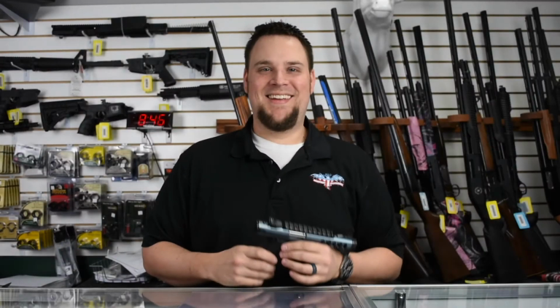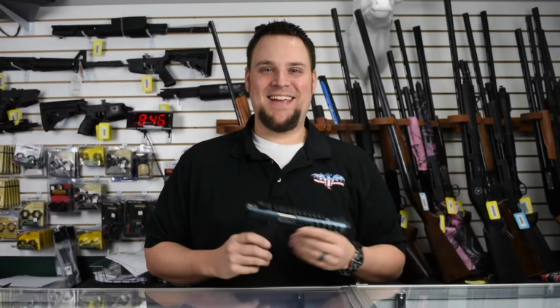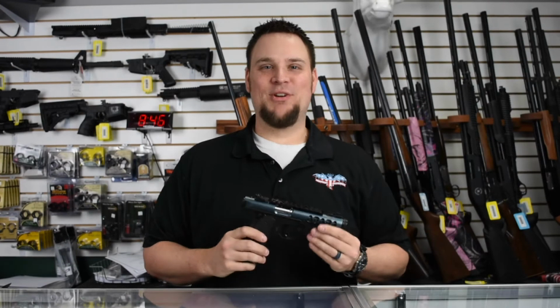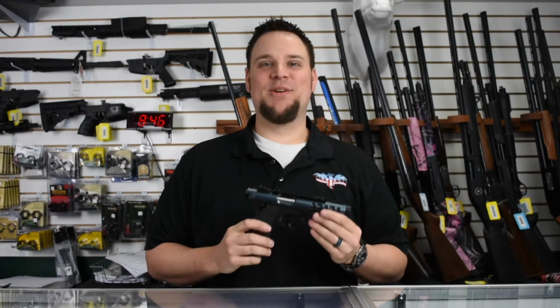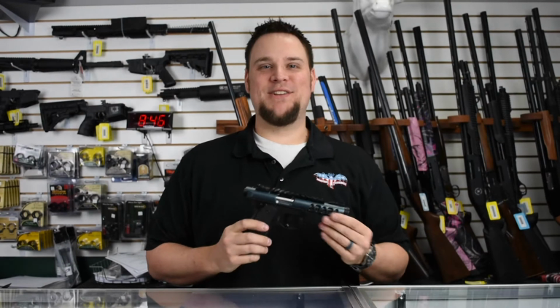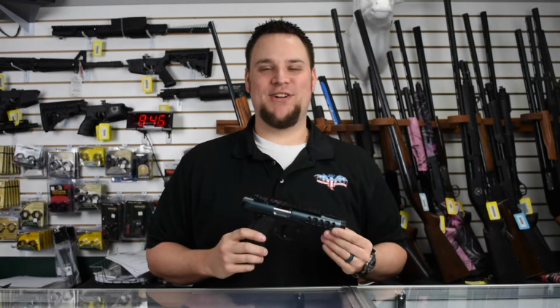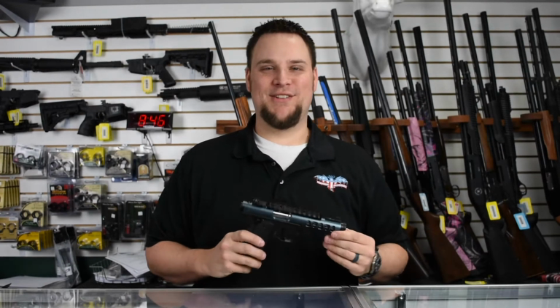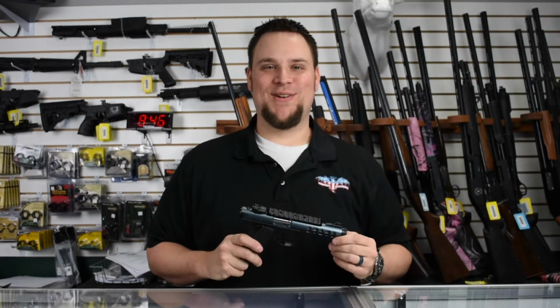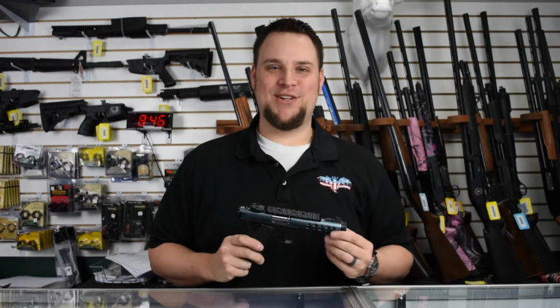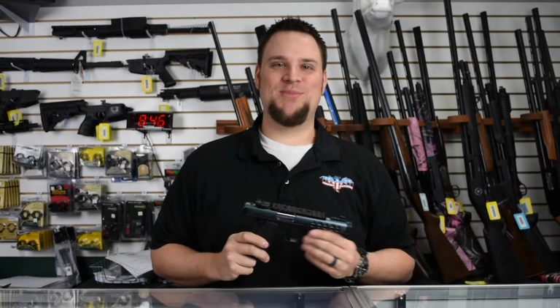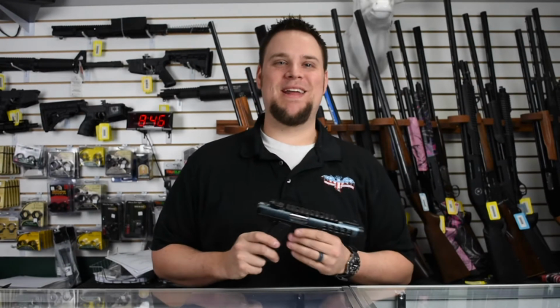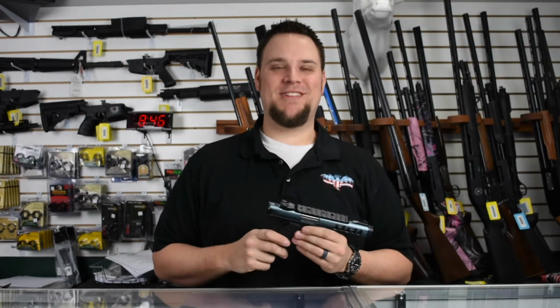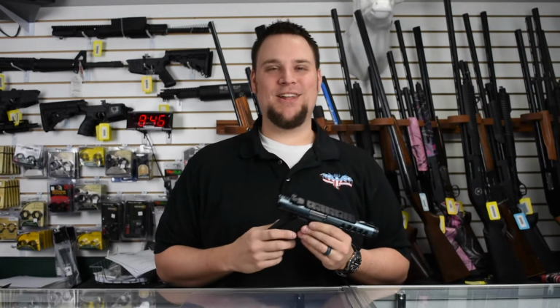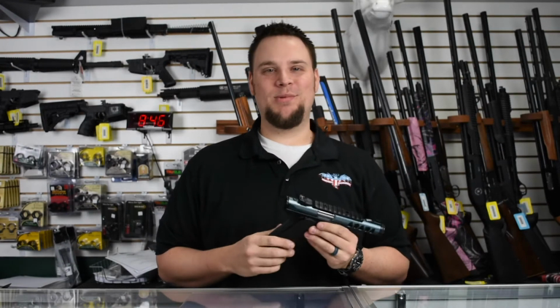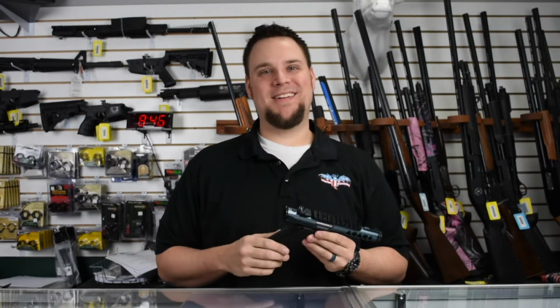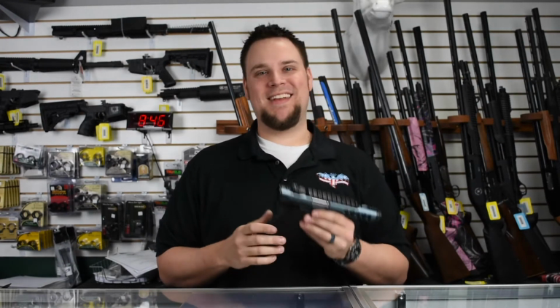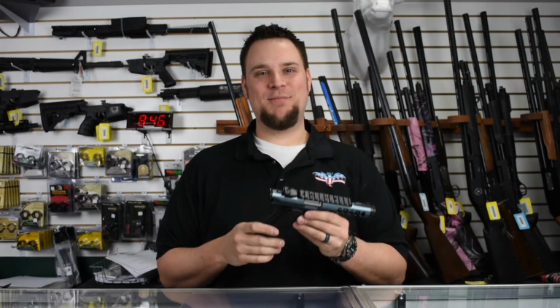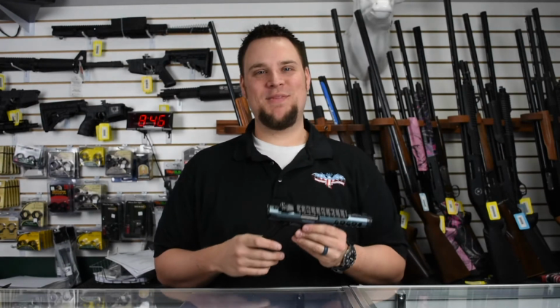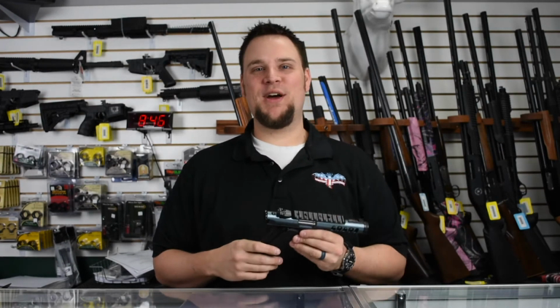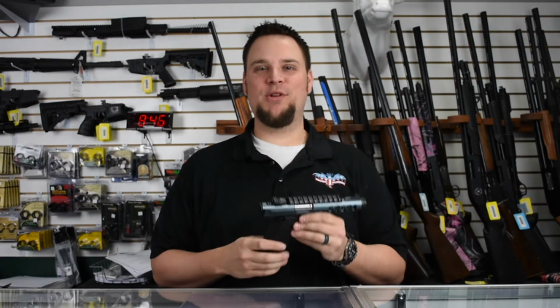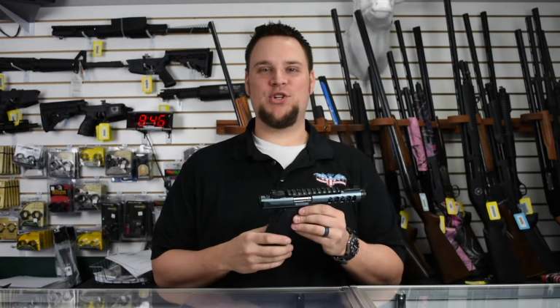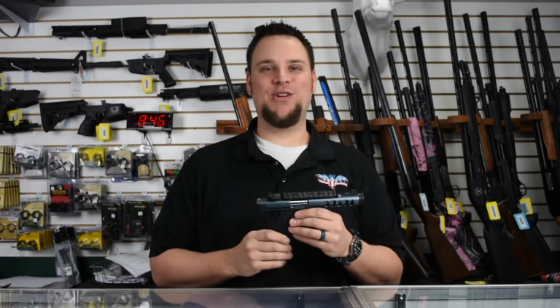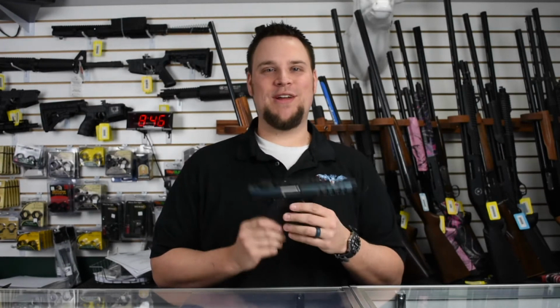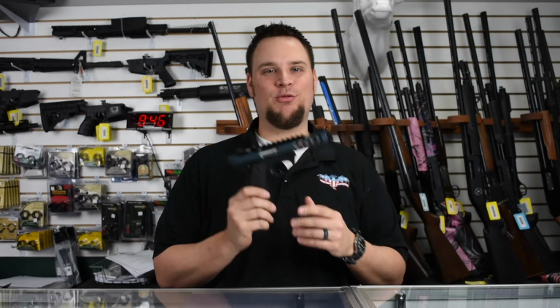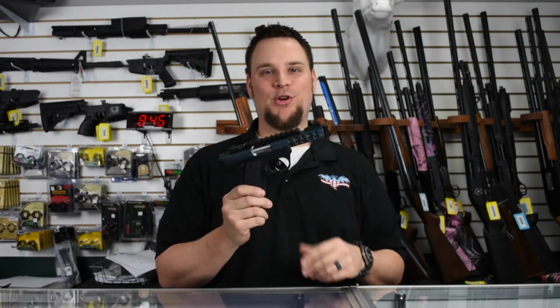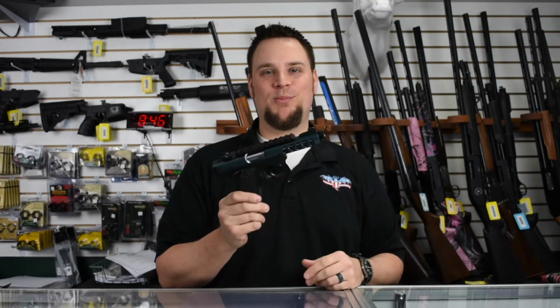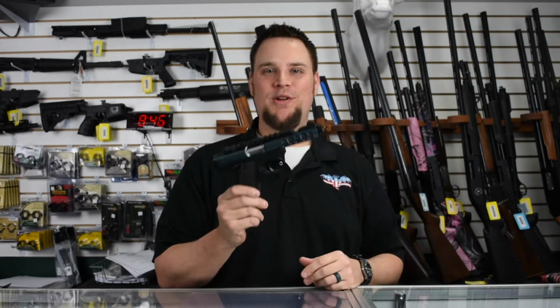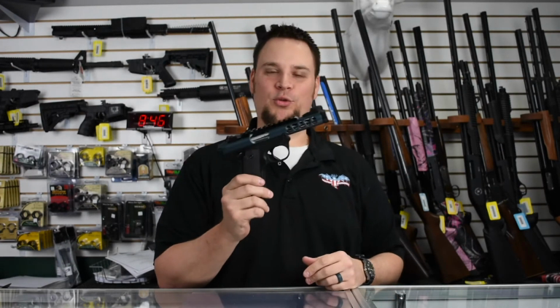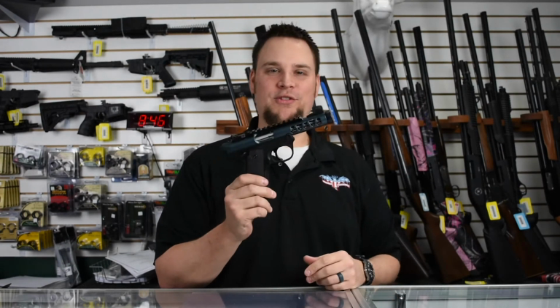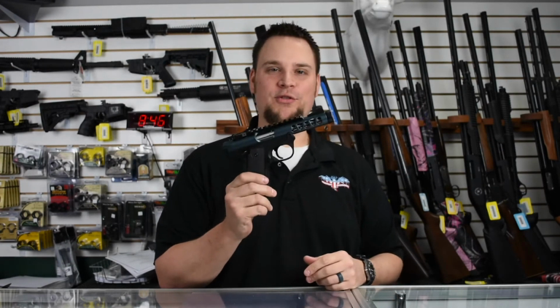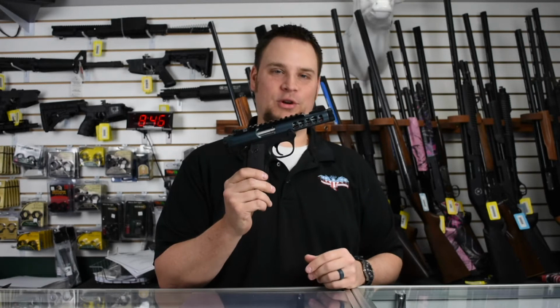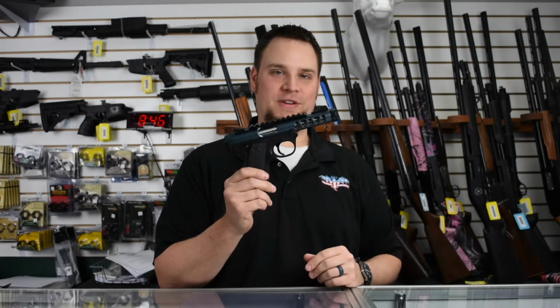Hey, welcome to Main Street Guns N' Range. My name is Caleb and today I'm going to show you a Ruger 22/45.